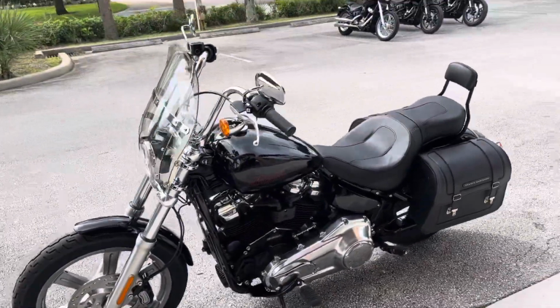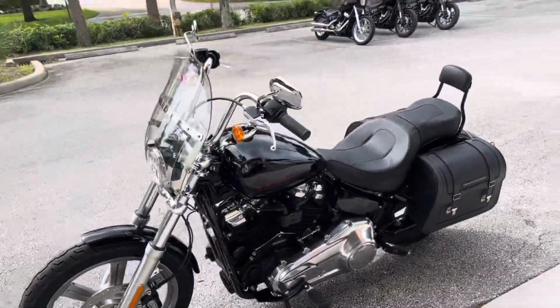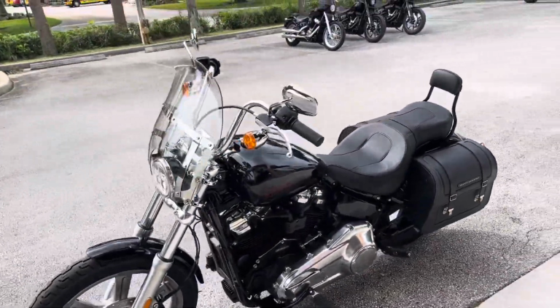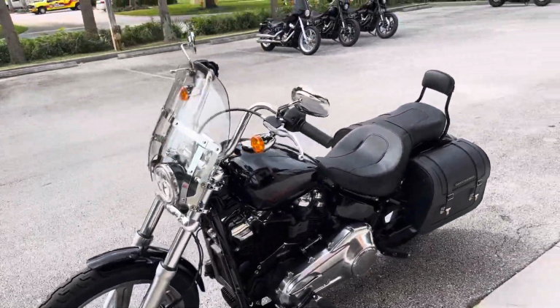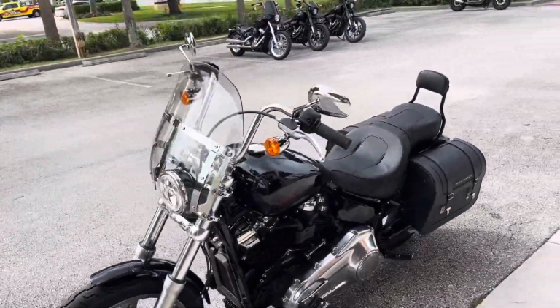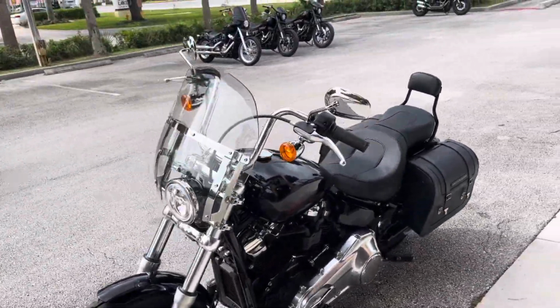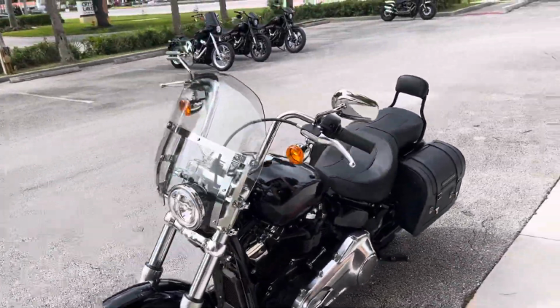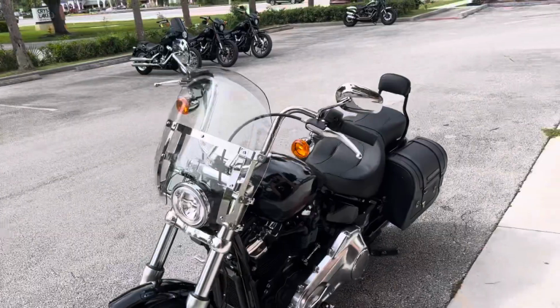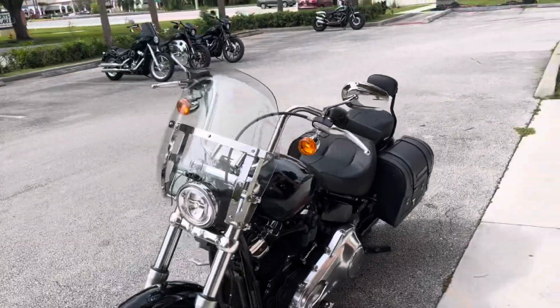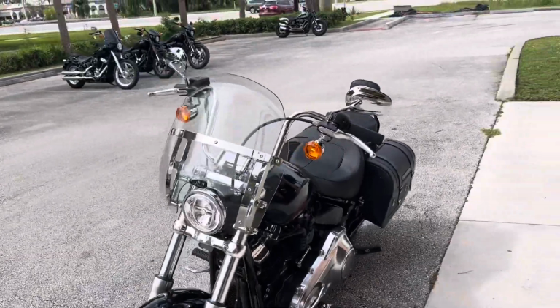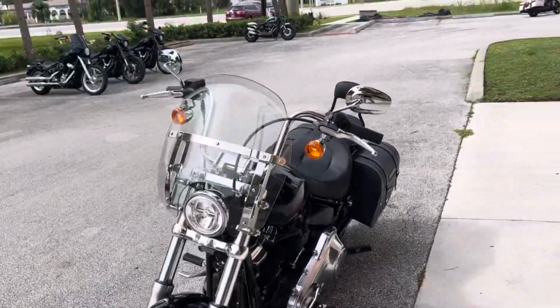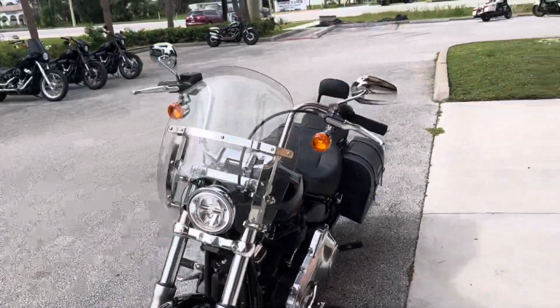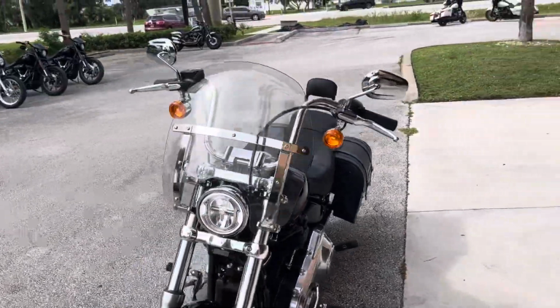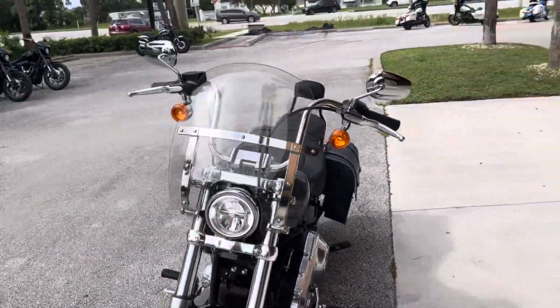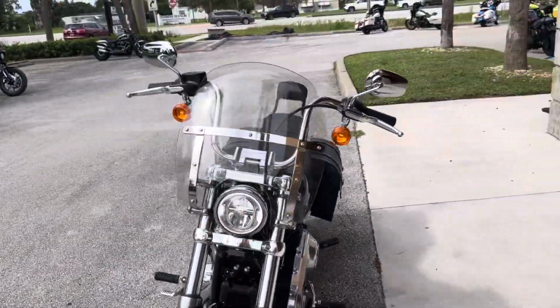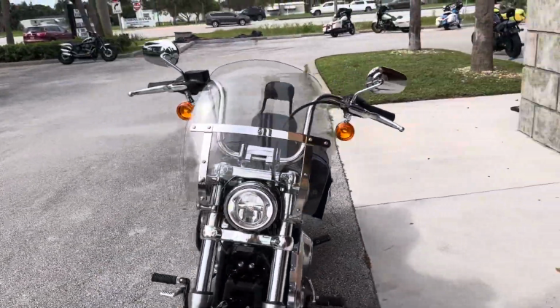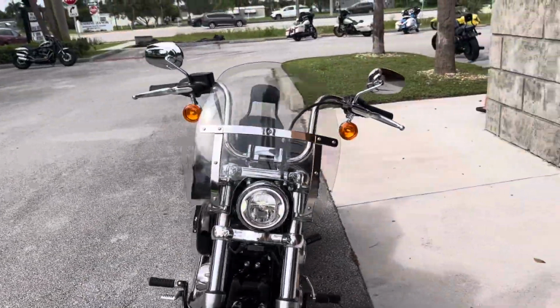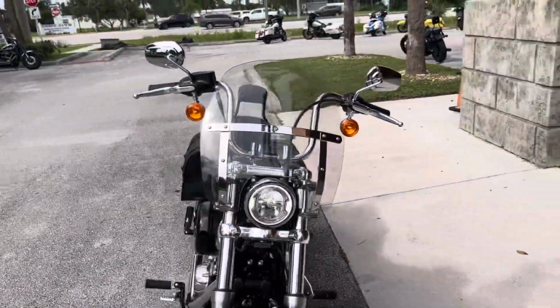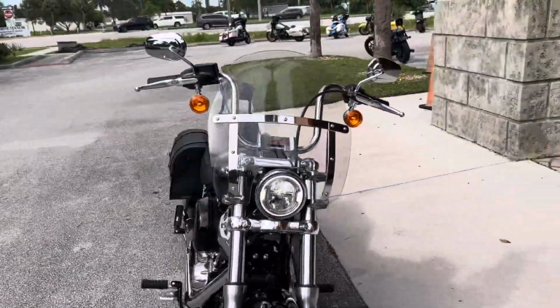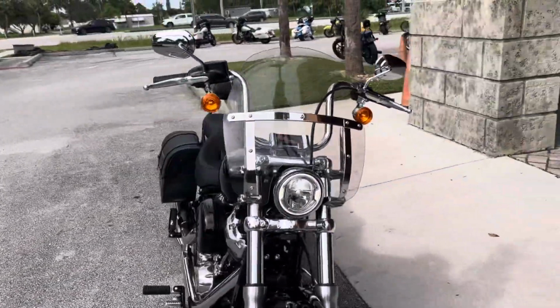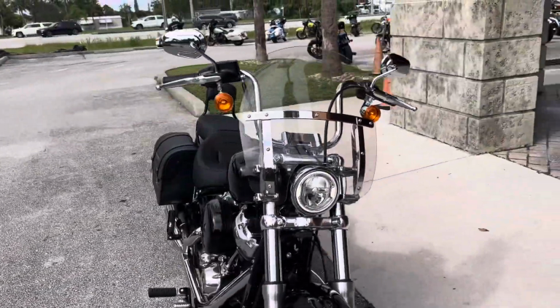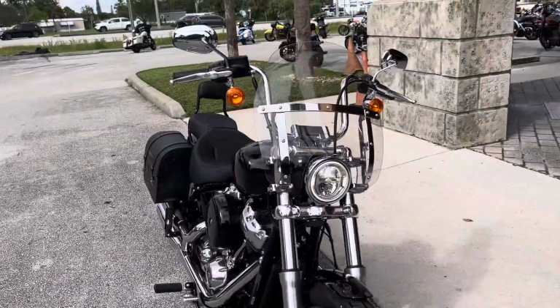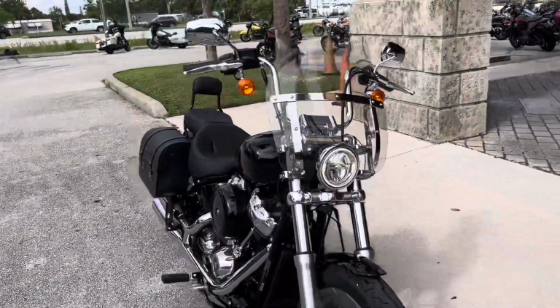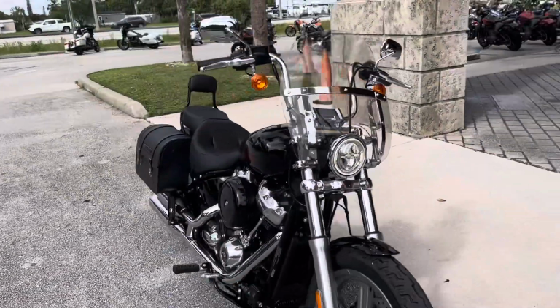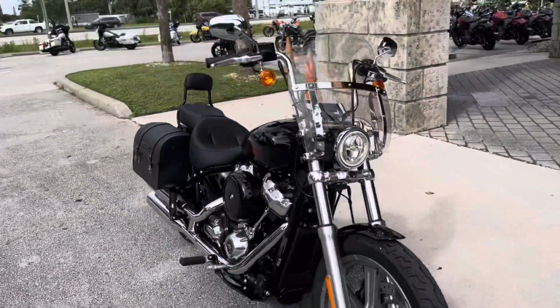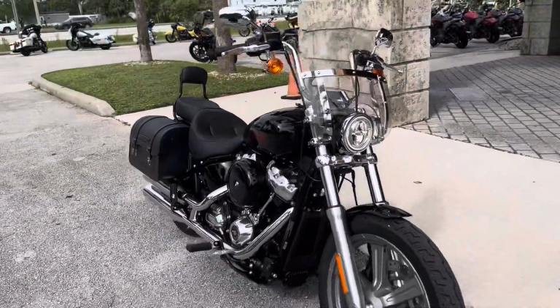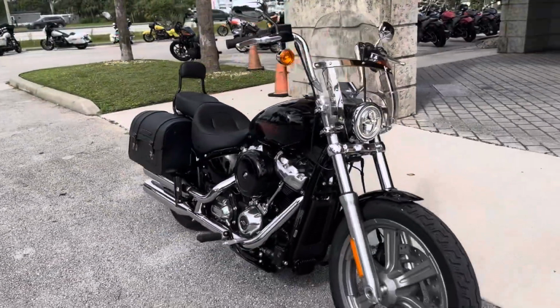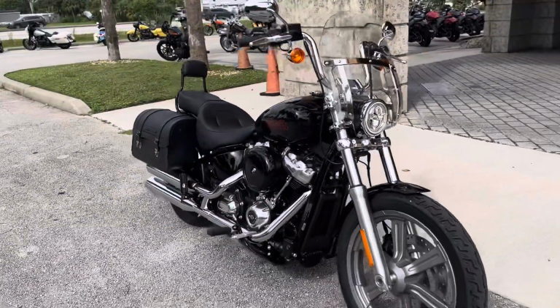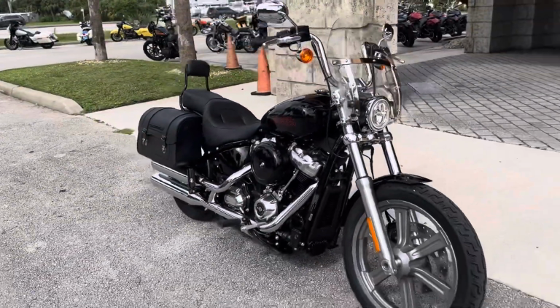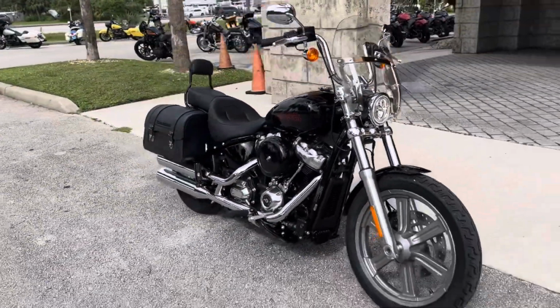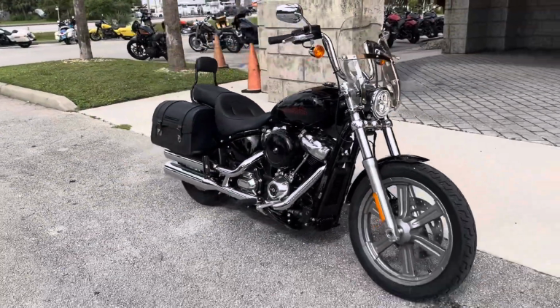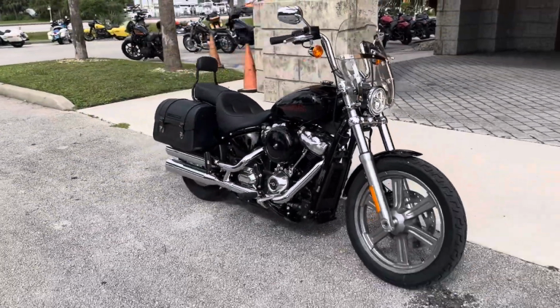Come check out the 2023 Softail Standard today. Make the dream come true. Open seven days a week.